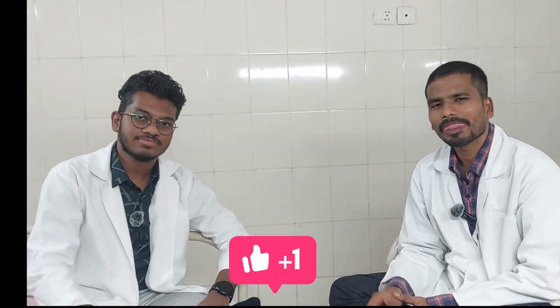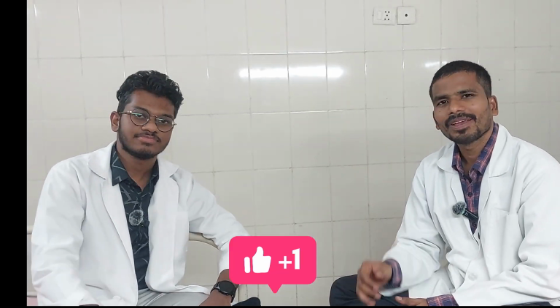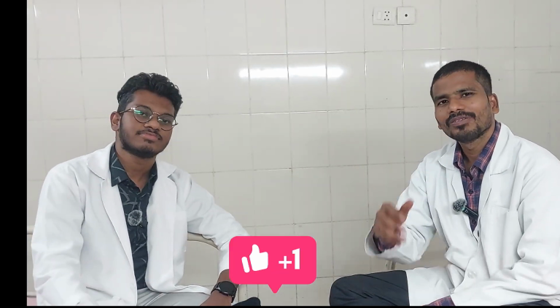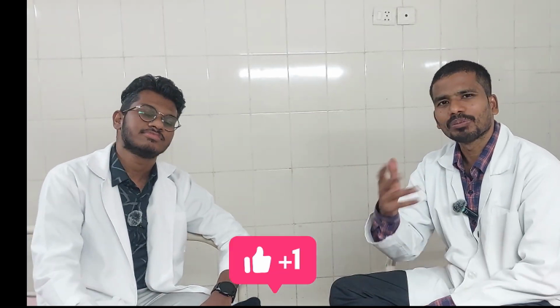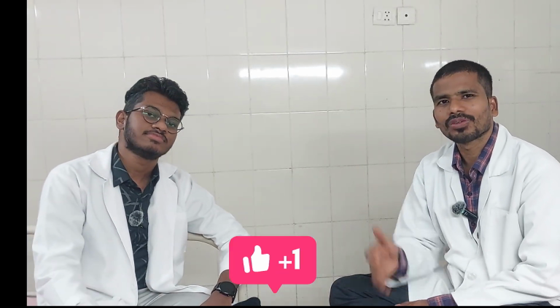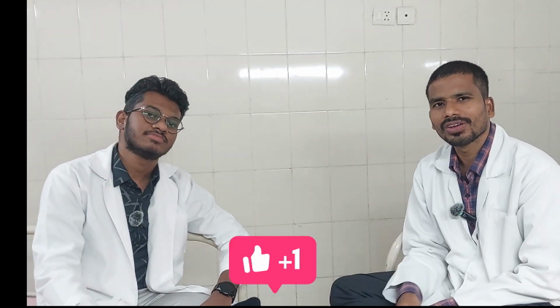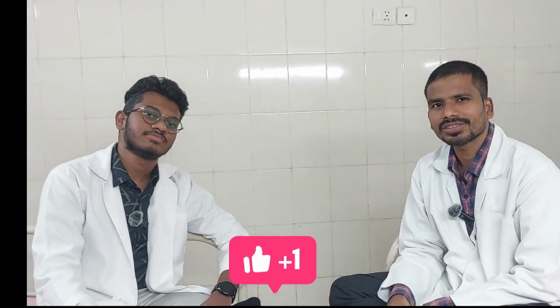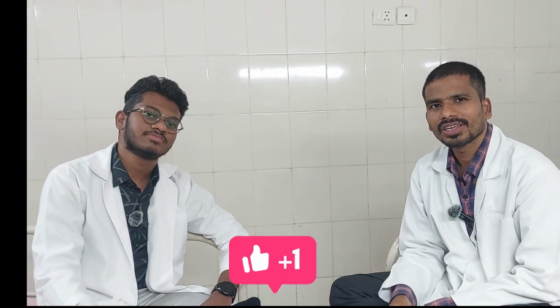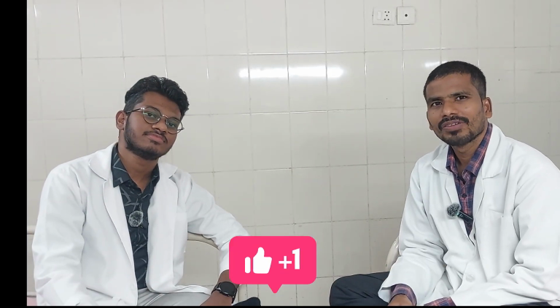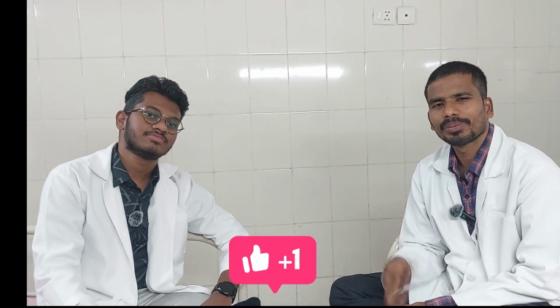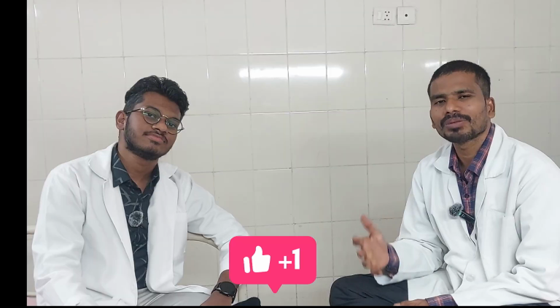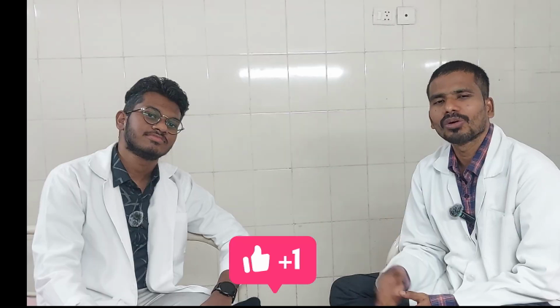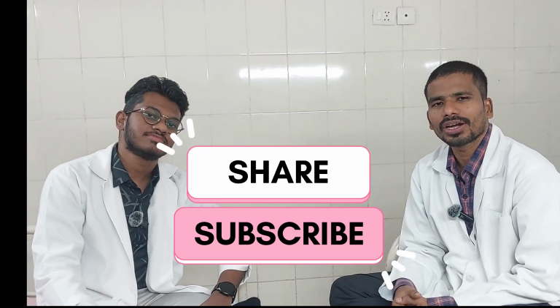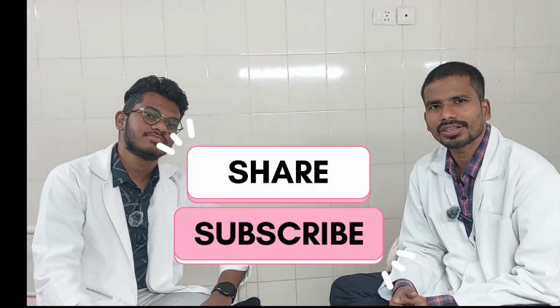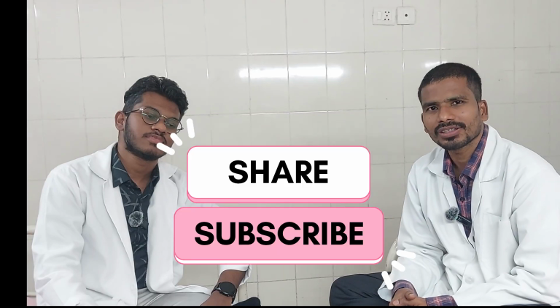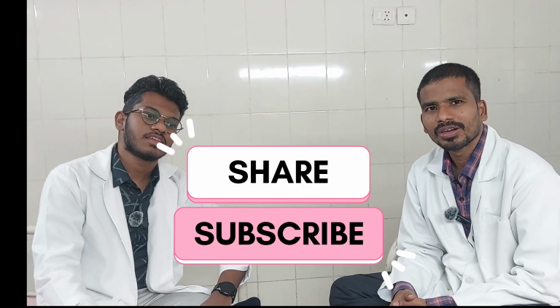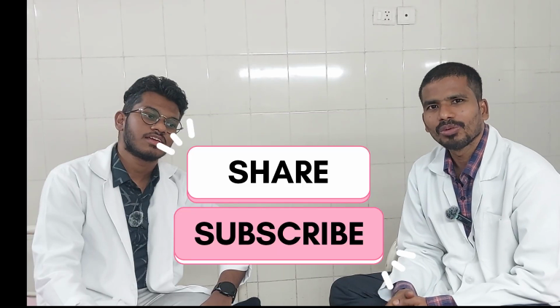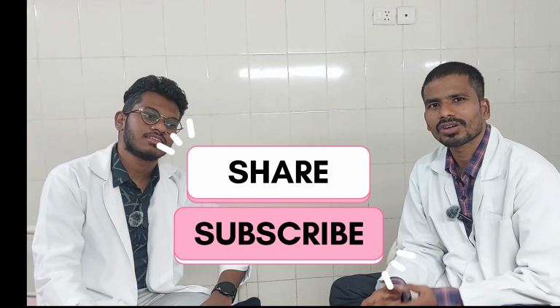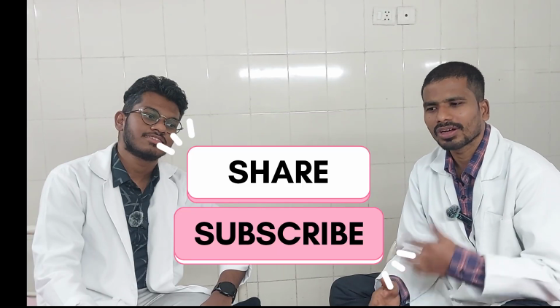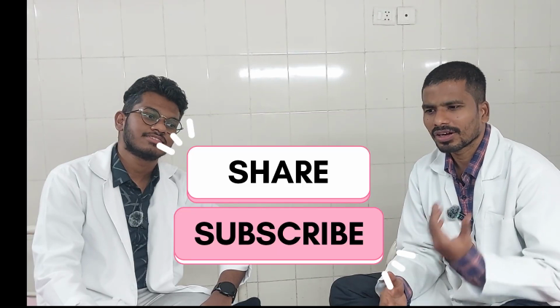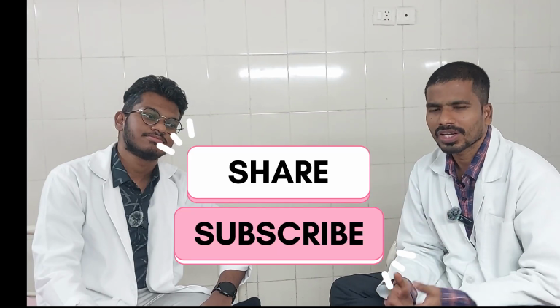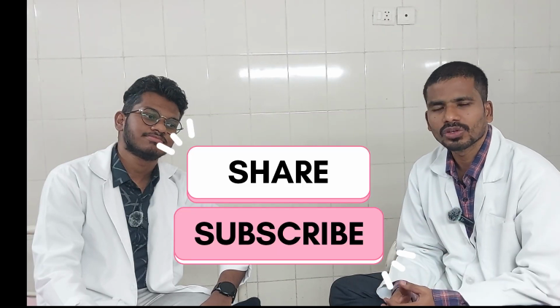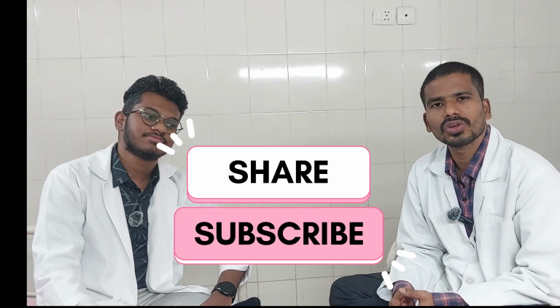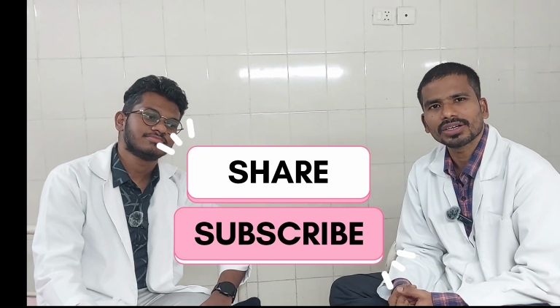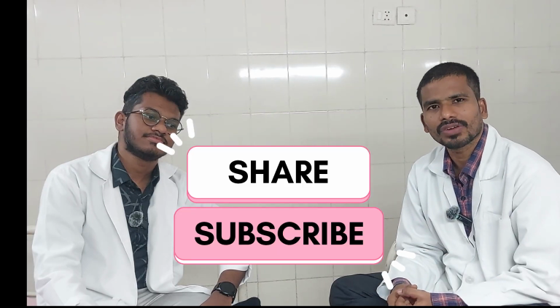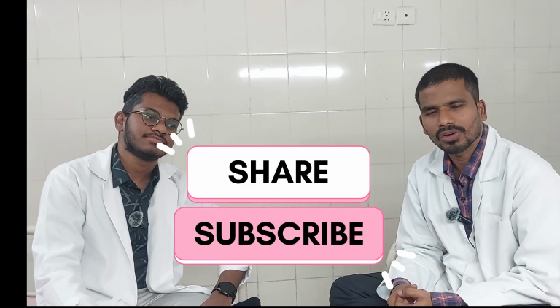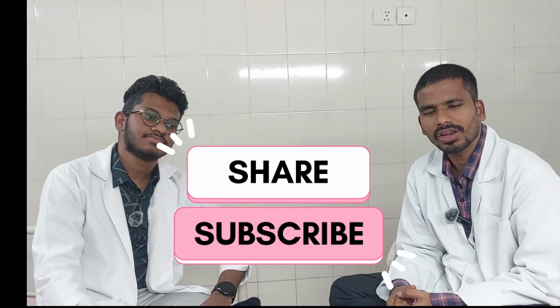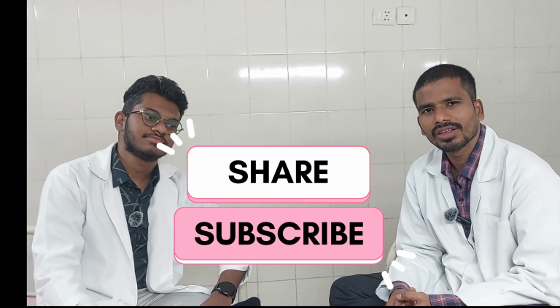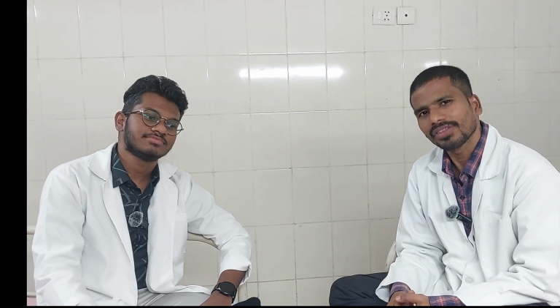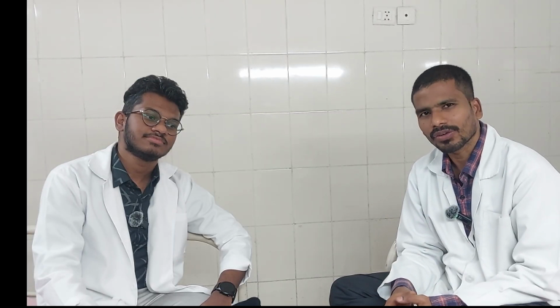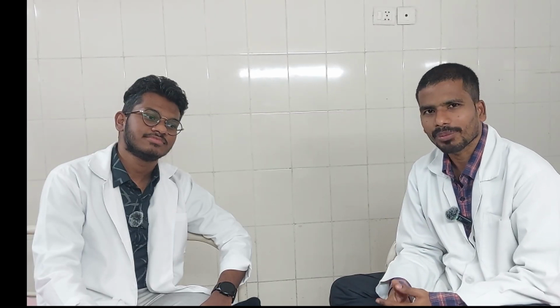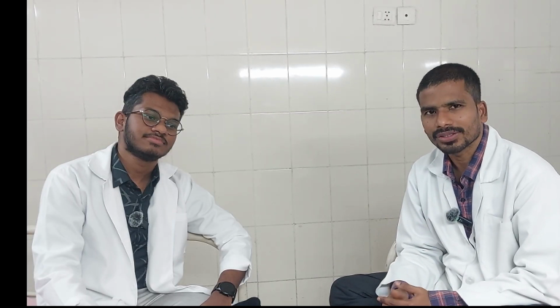Thank you viewers — stay tuned, like, share, and subscribe for more useful content. Thank you very much.